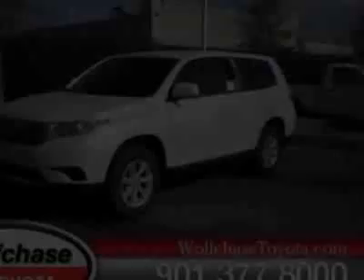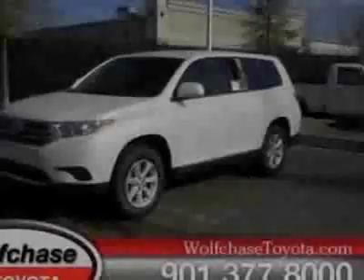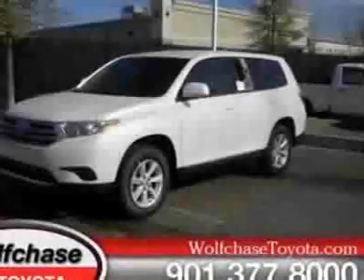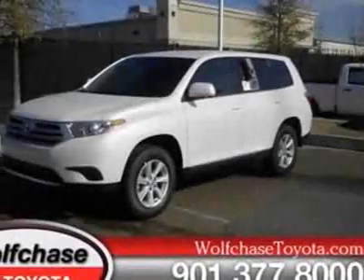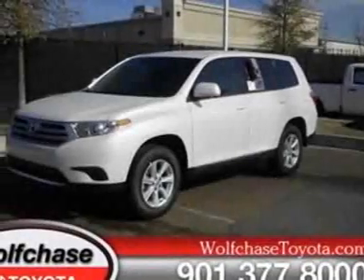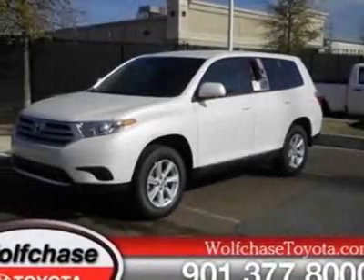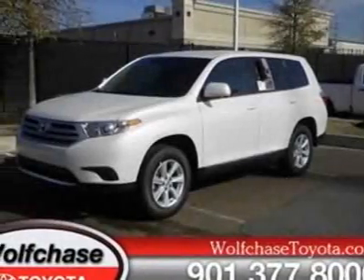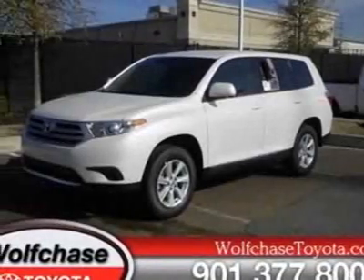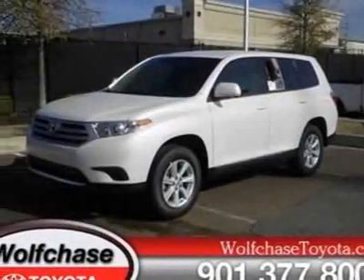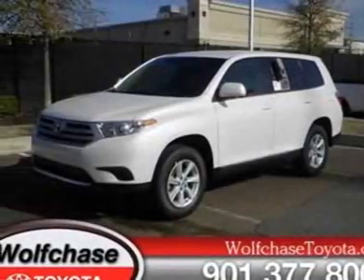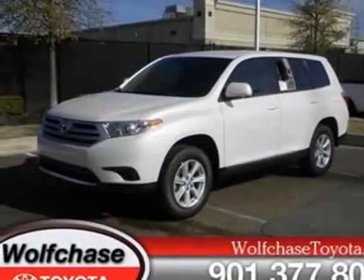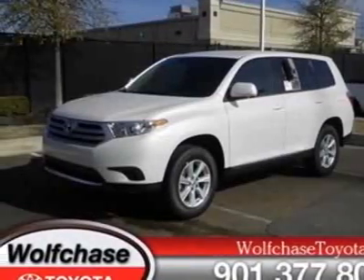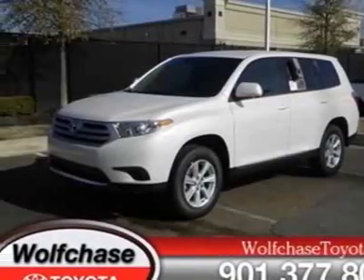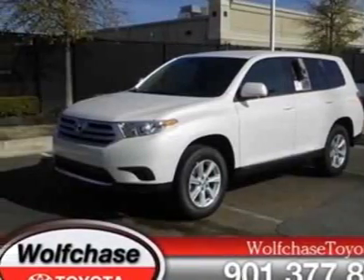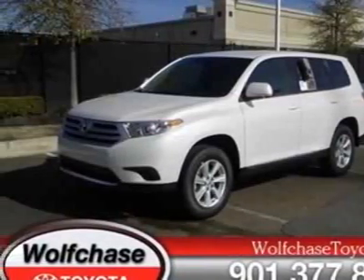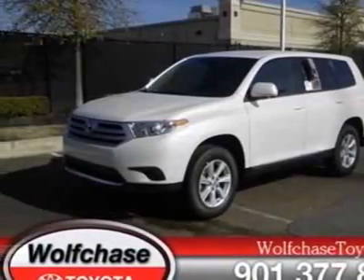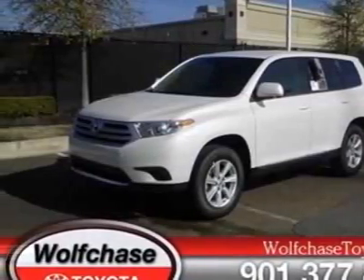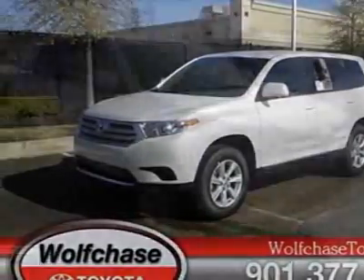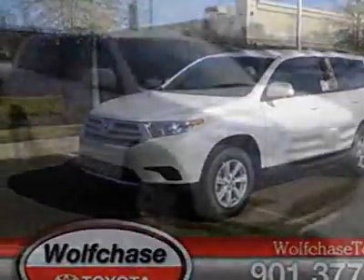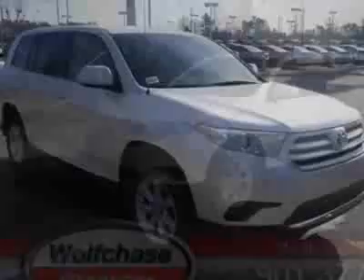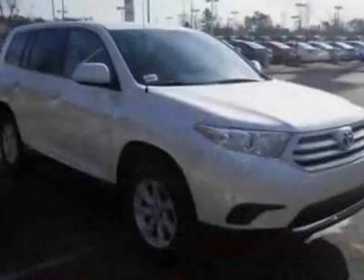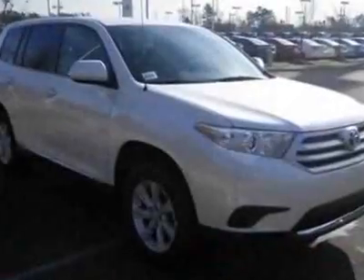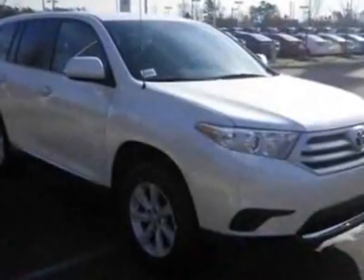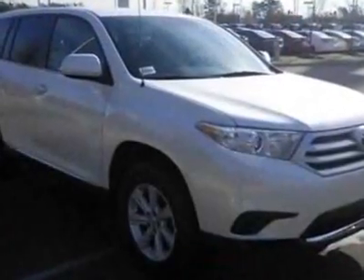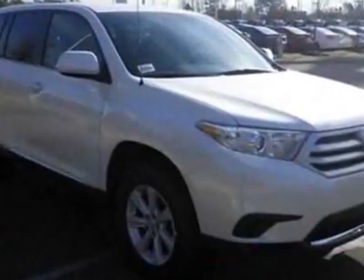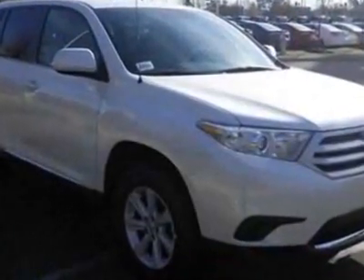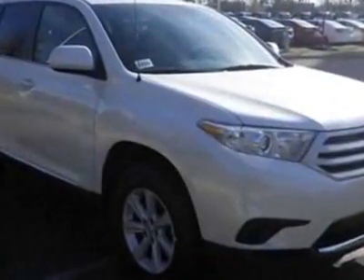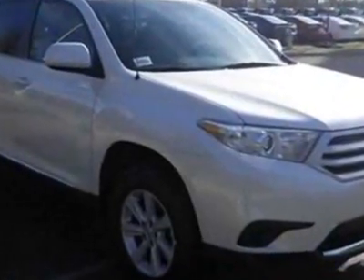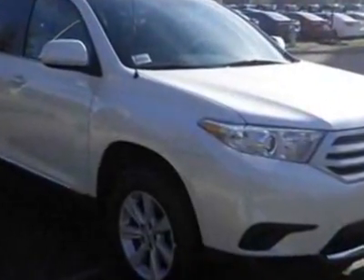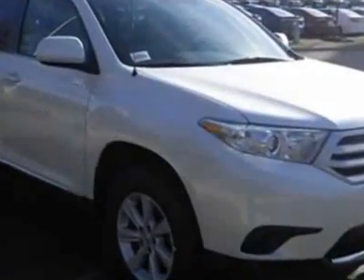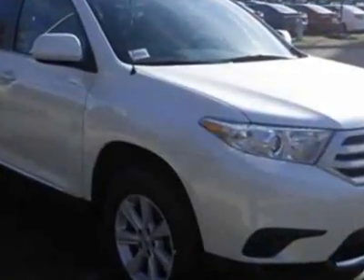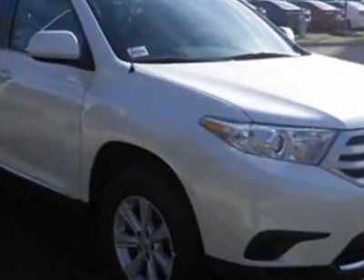Come take a look at this new 2012 Toyota Highlander. For your protection, this vehicle has a full factory warranty.